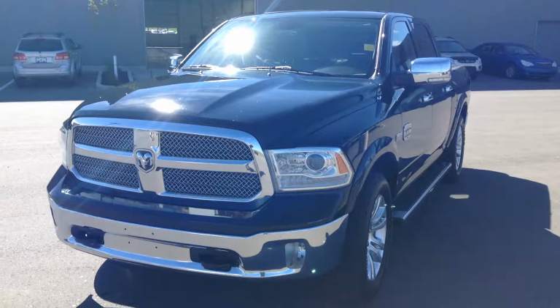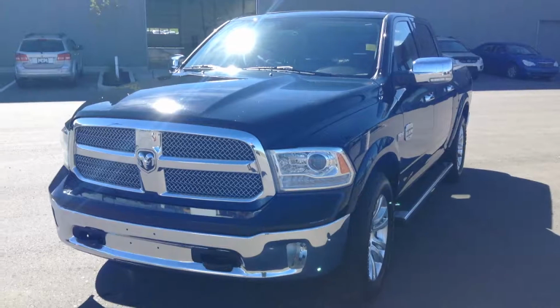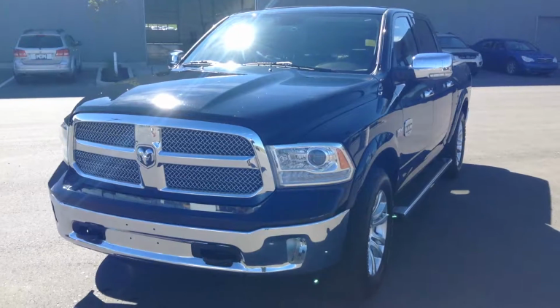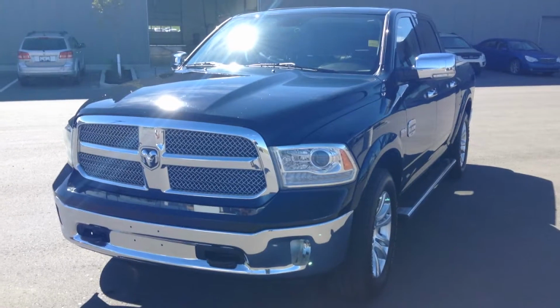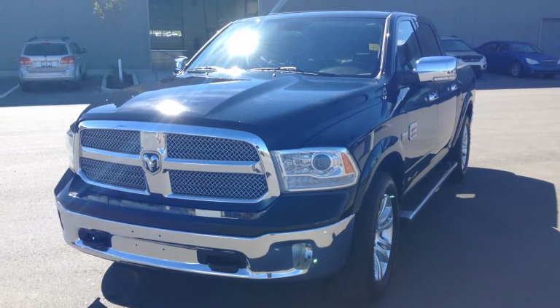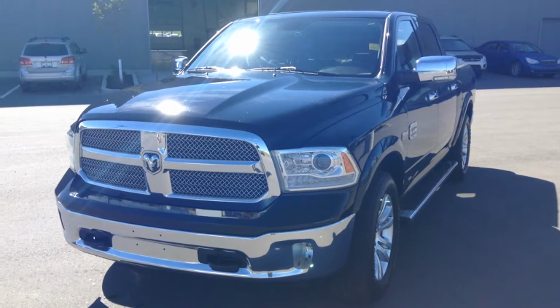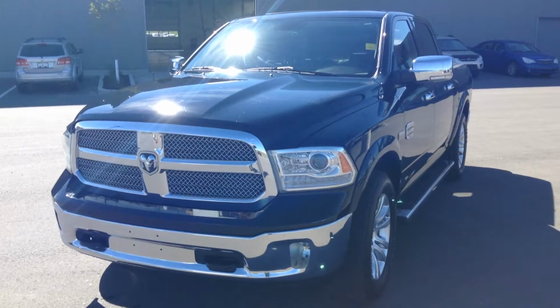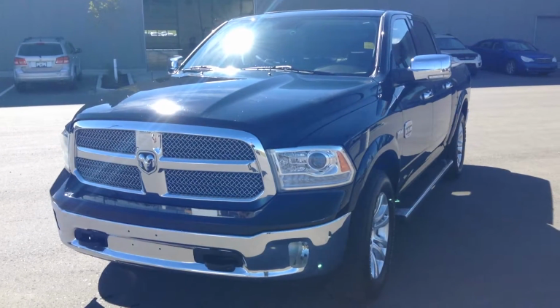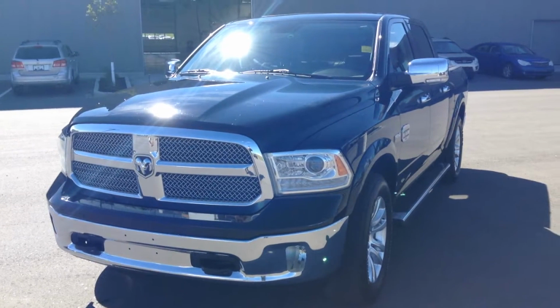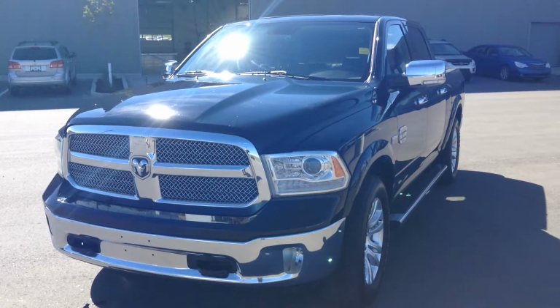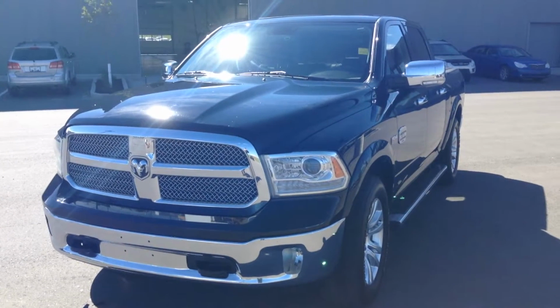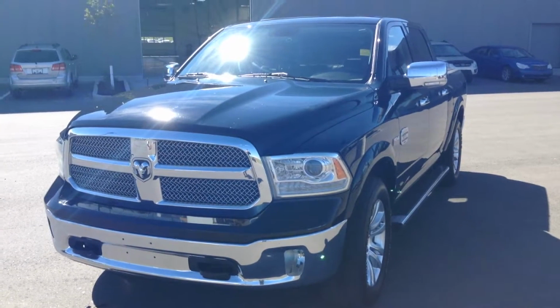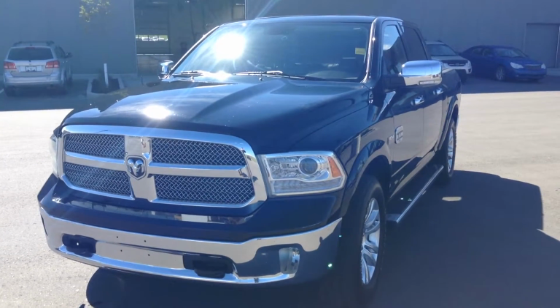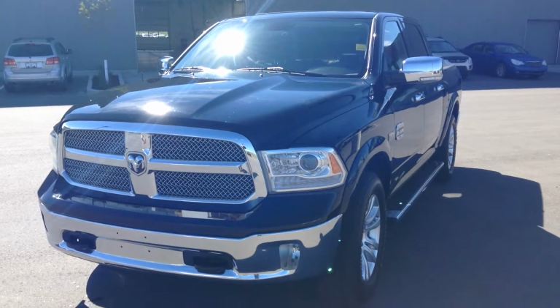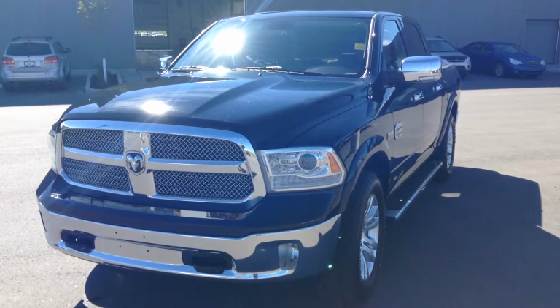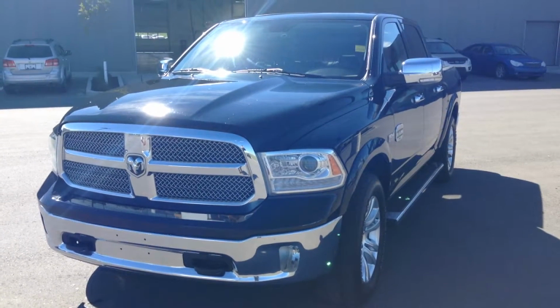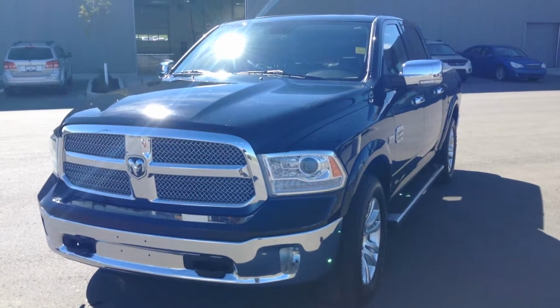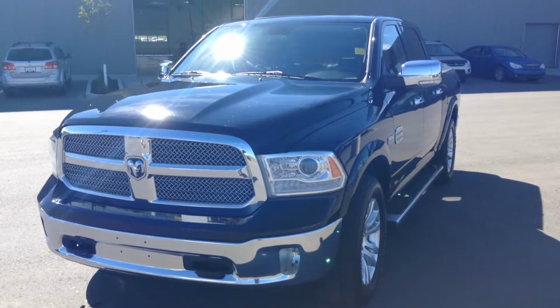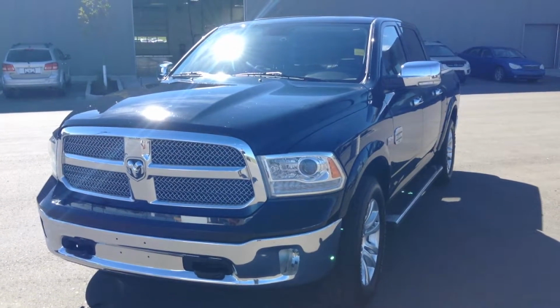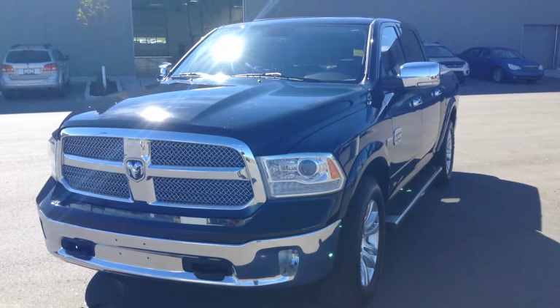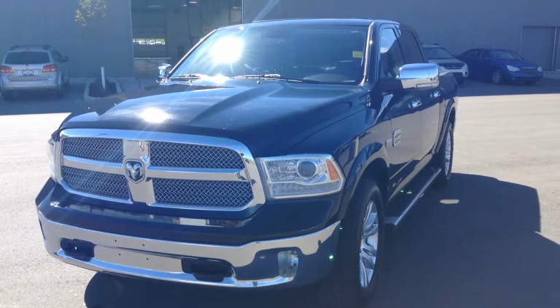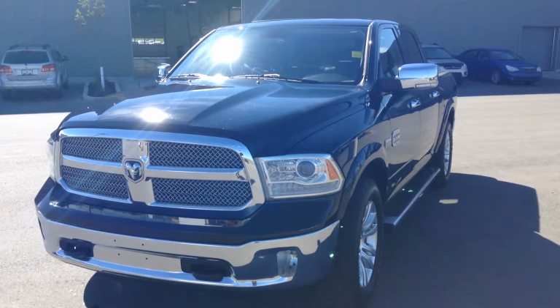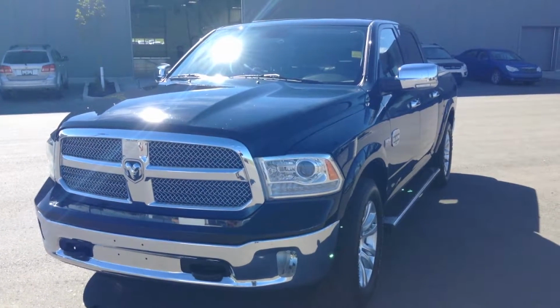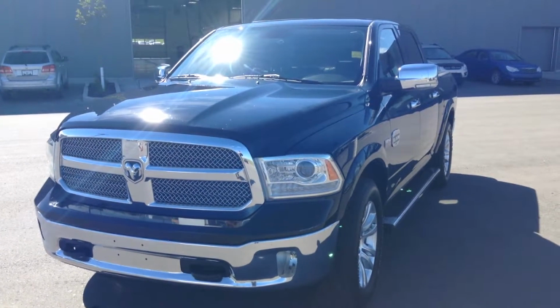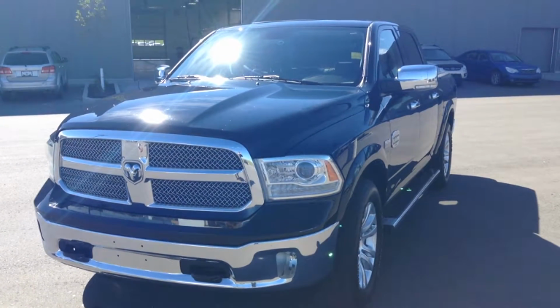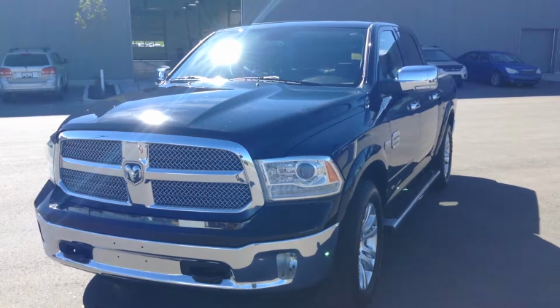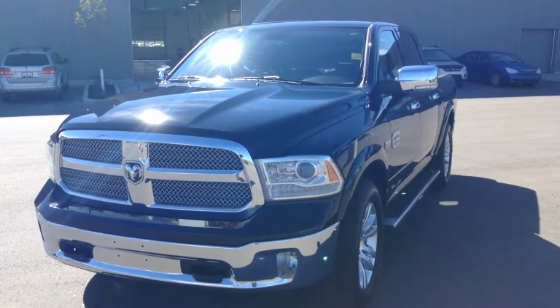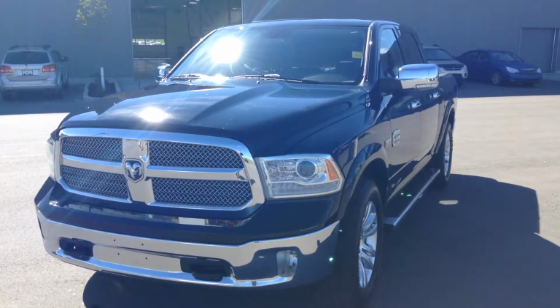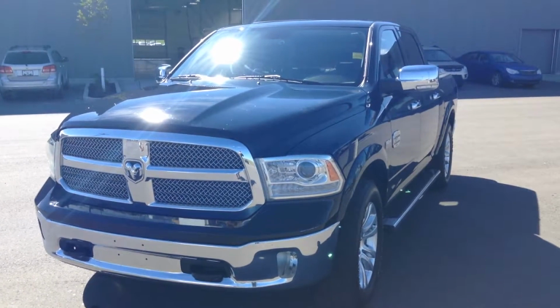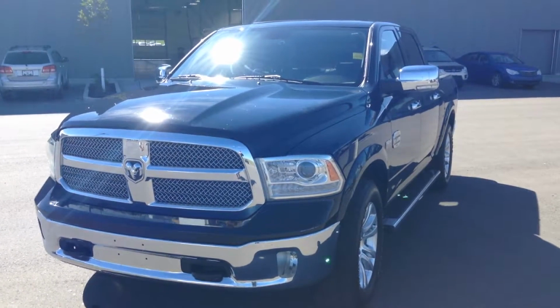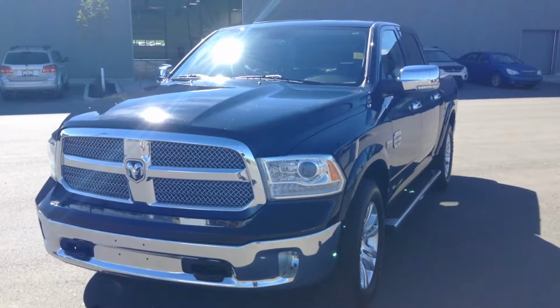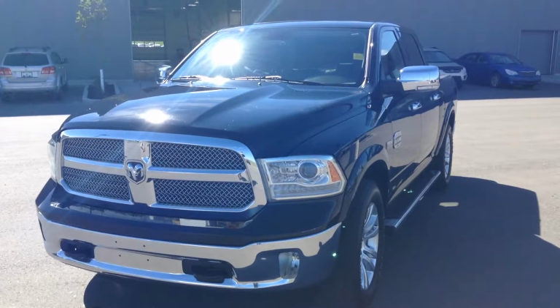I'm here from River City Hyundai. Today I'm going to show you the 2013 Dodge Ram Longhorn that you inquired on.